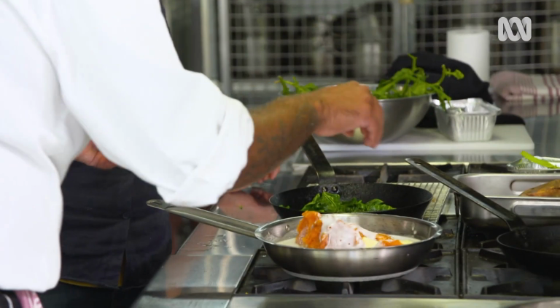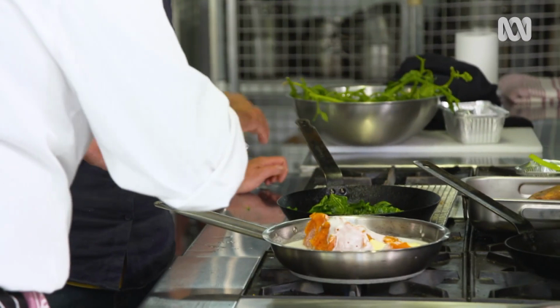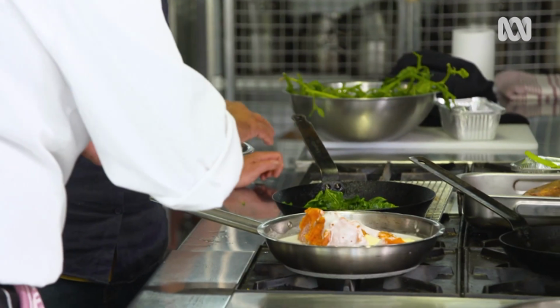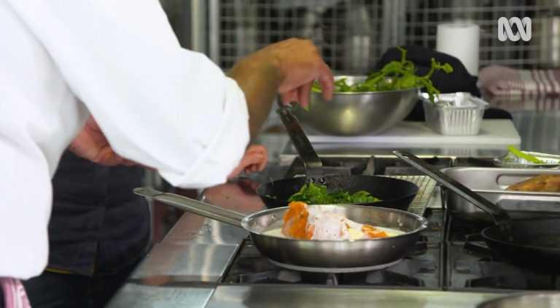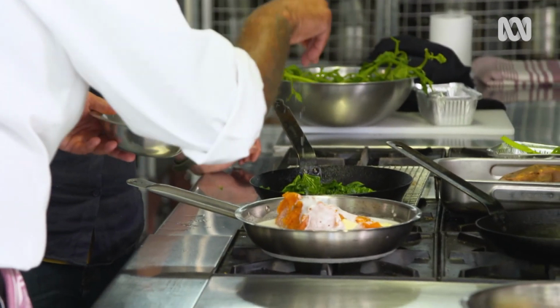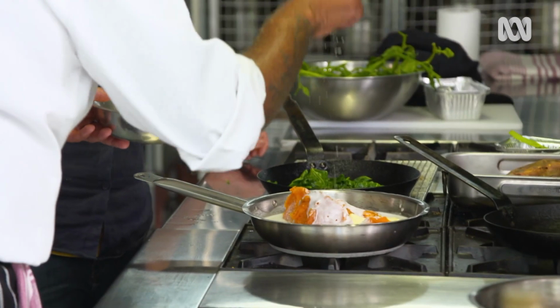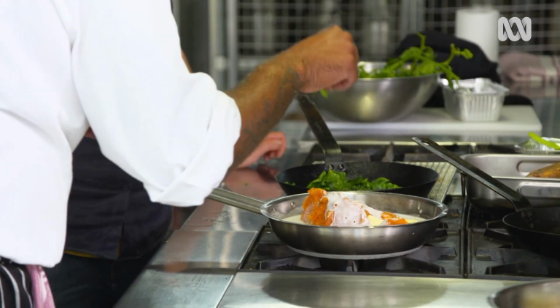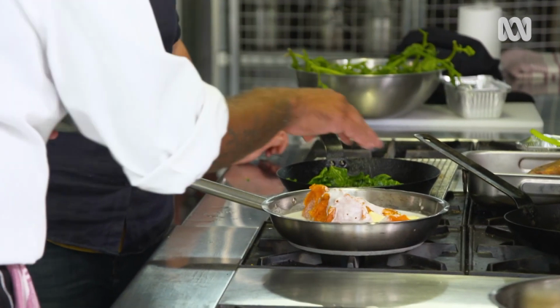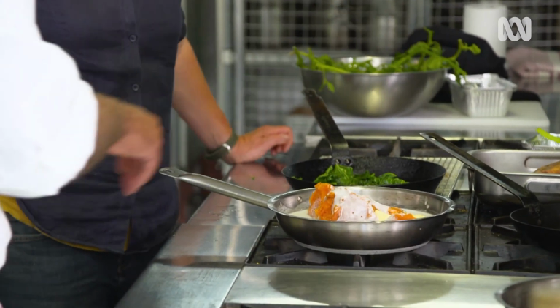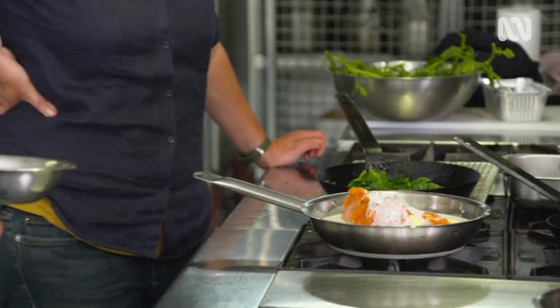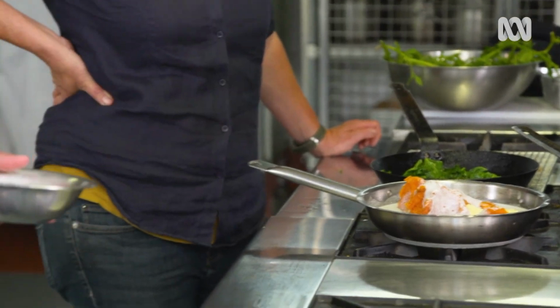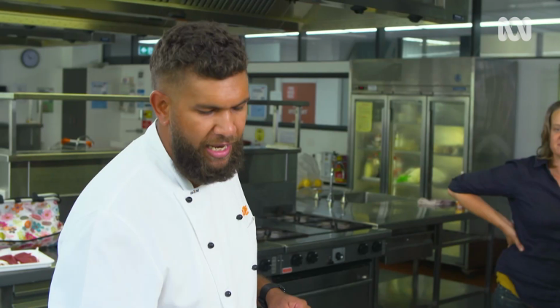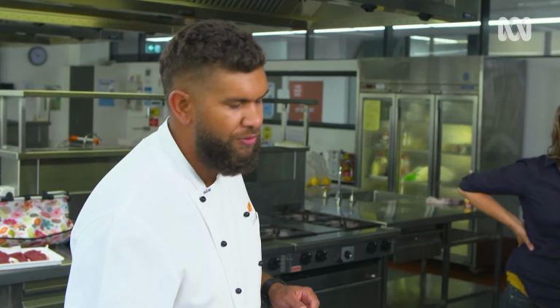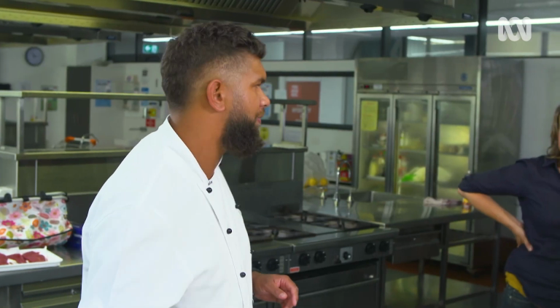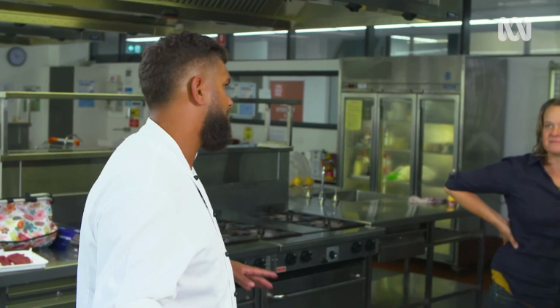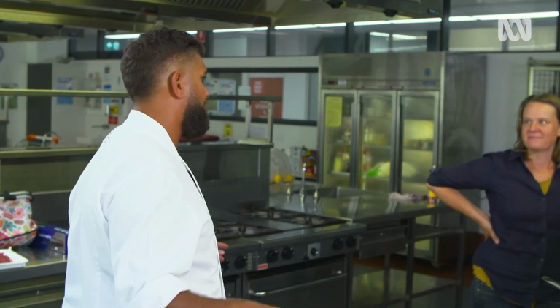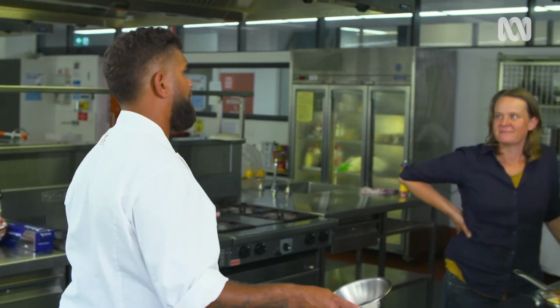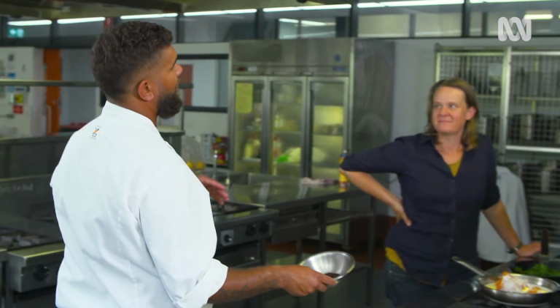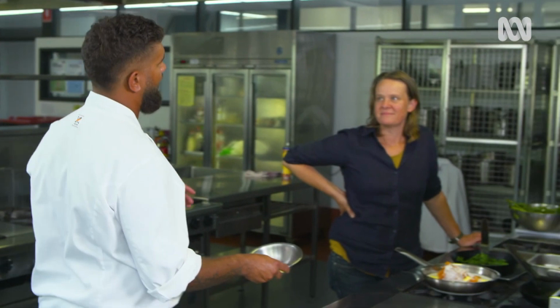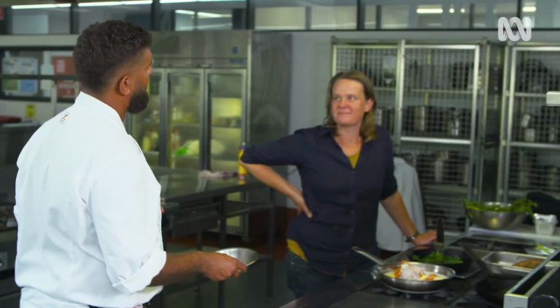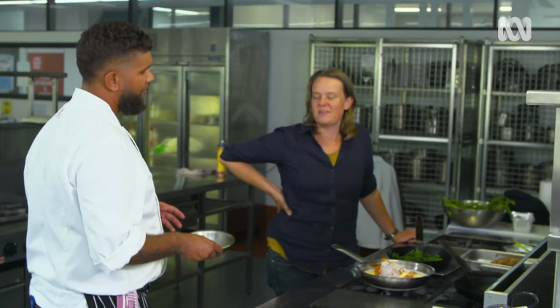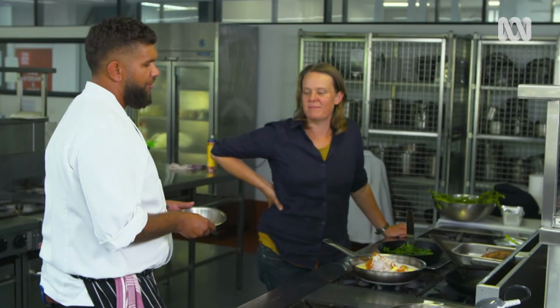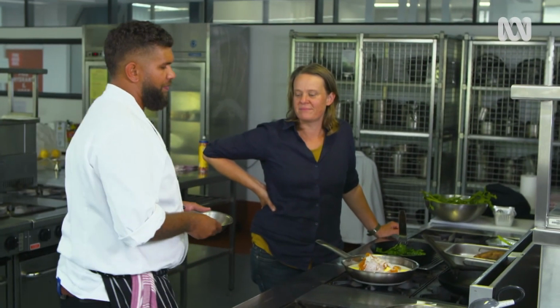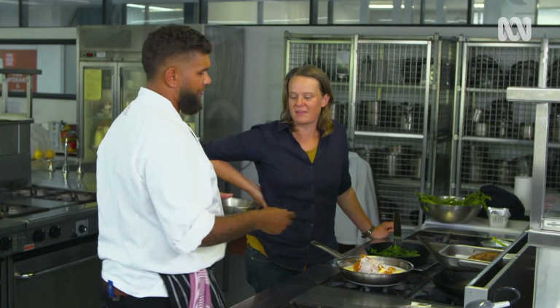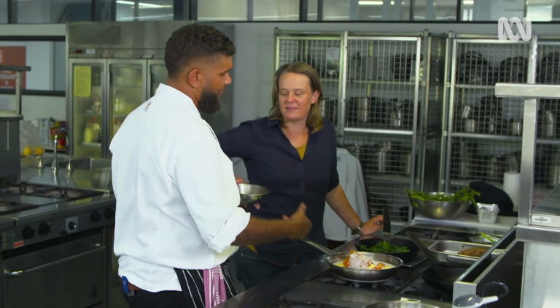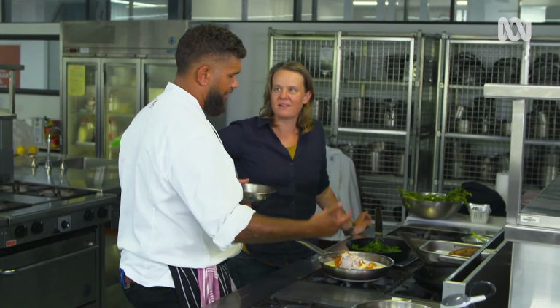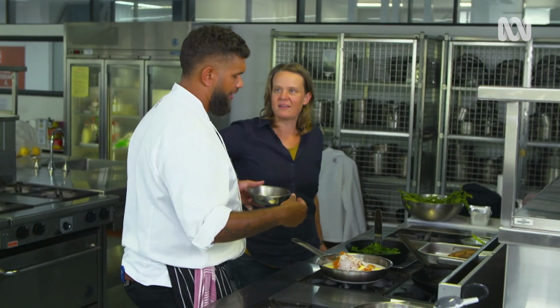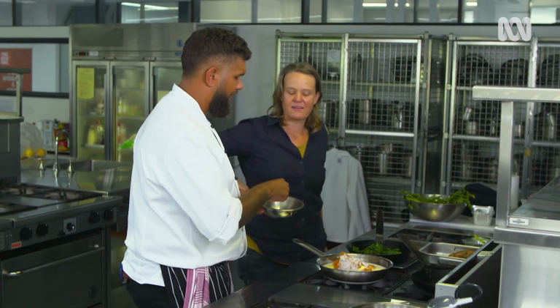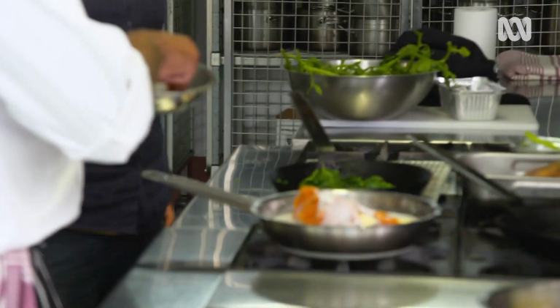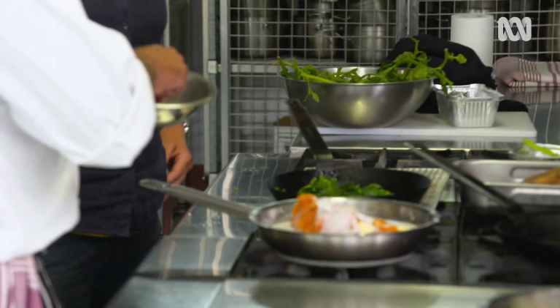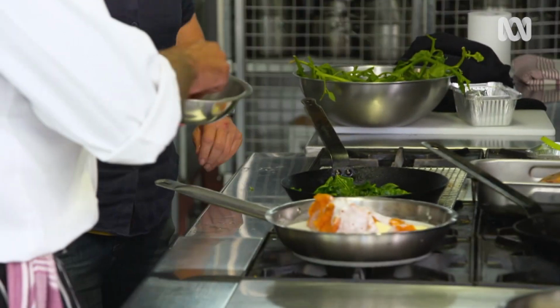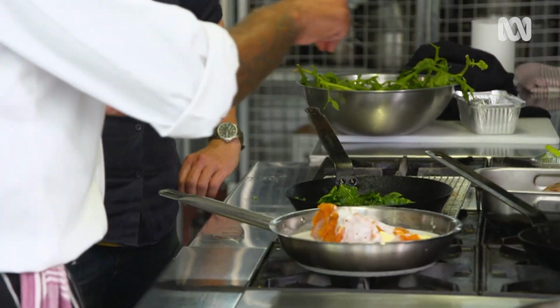Always season everything. You can cook without salt and pepper and do it at the end, but you really want to bring out those flavours while you're cooking it.